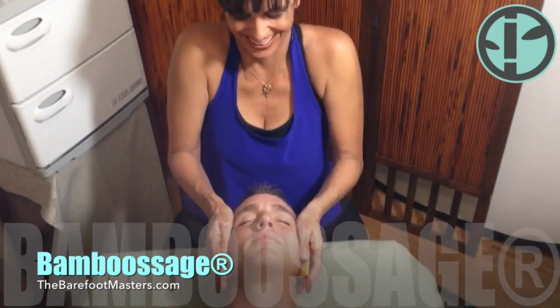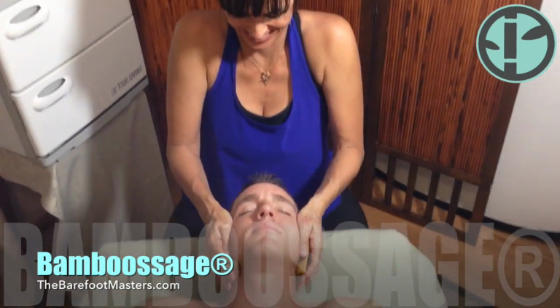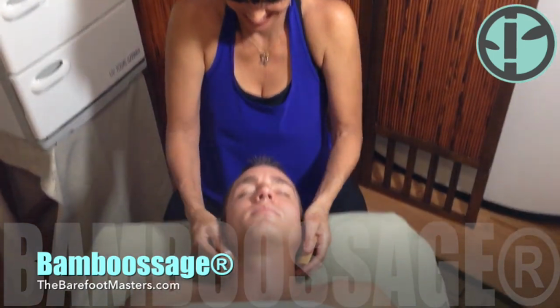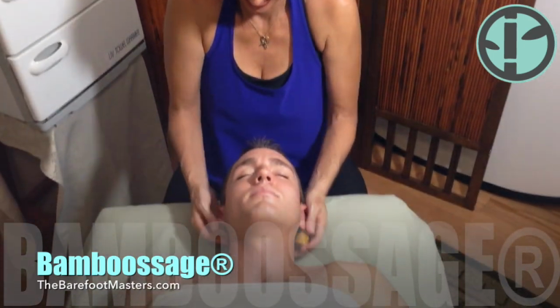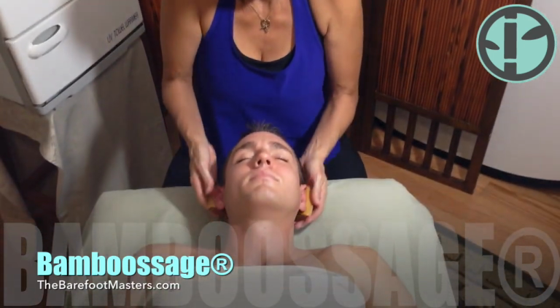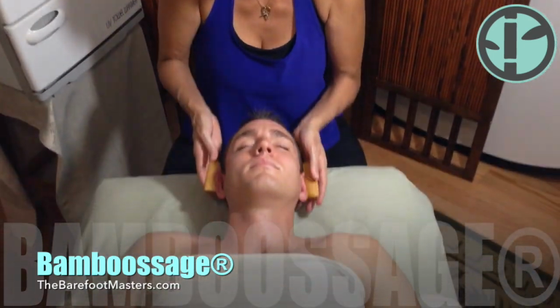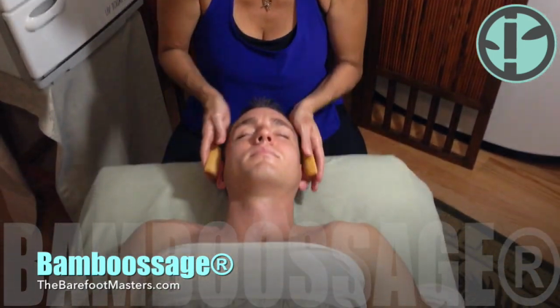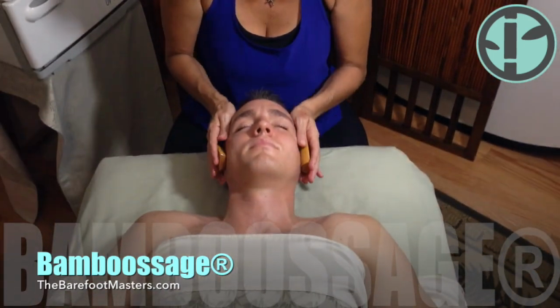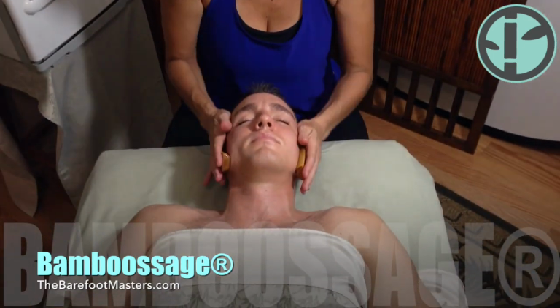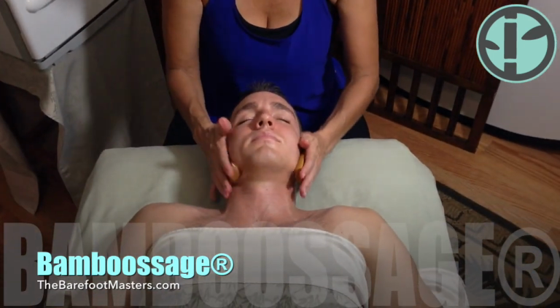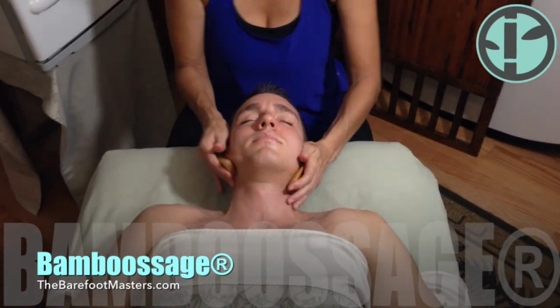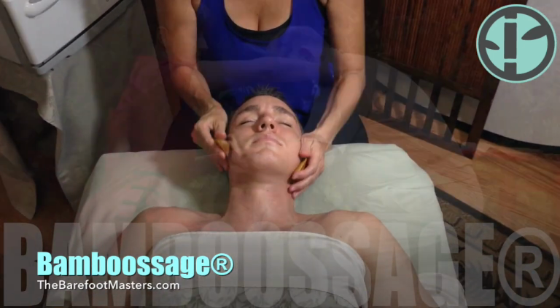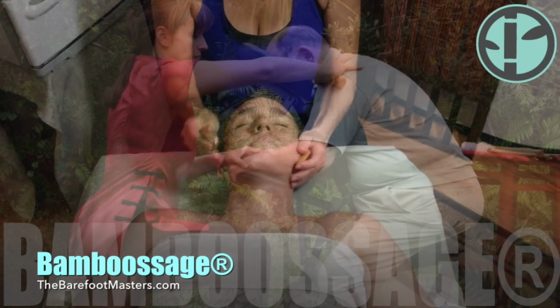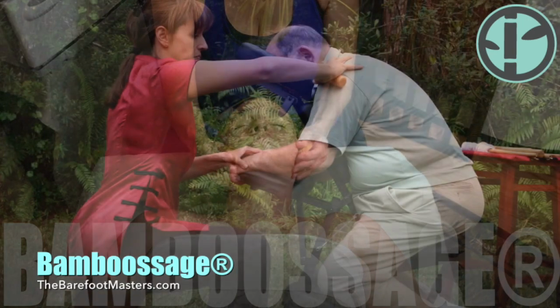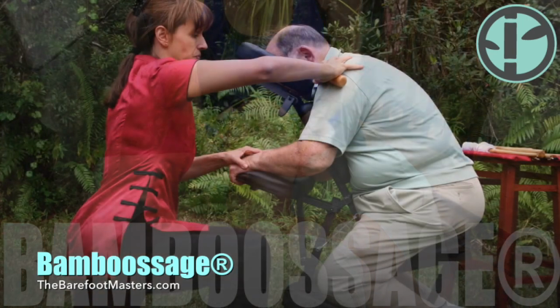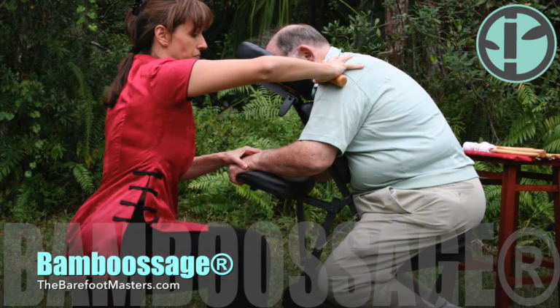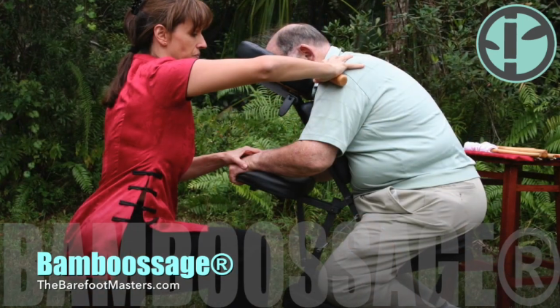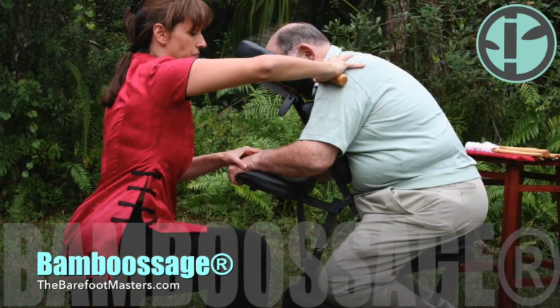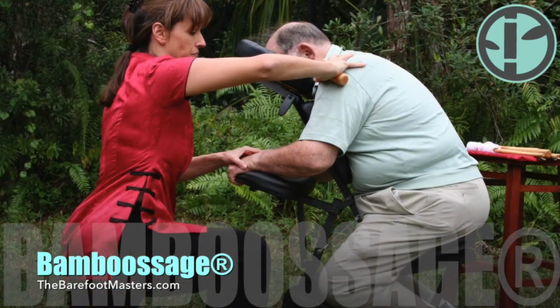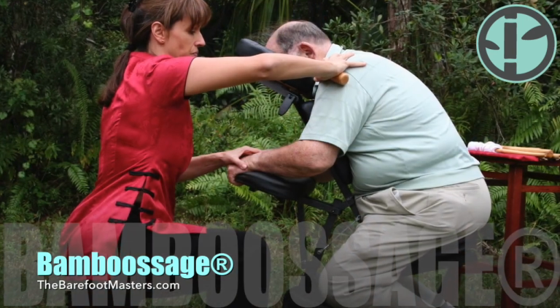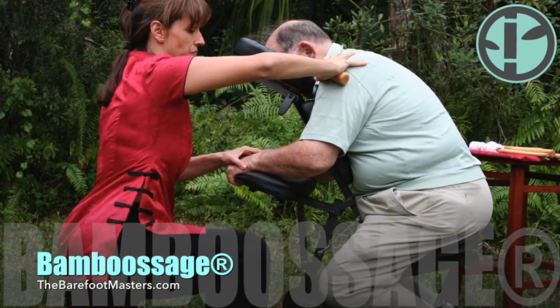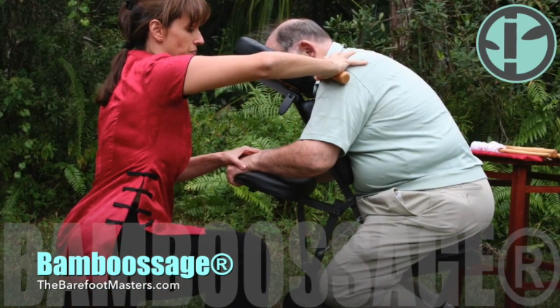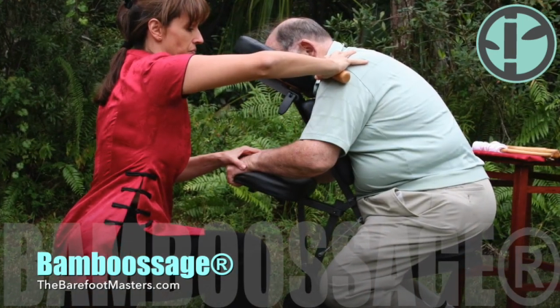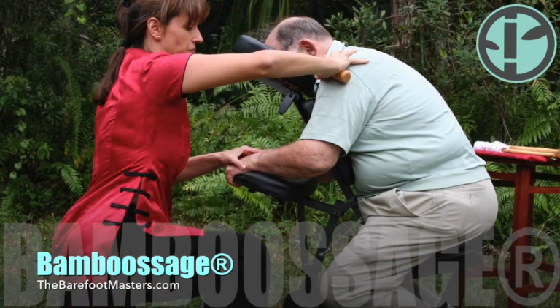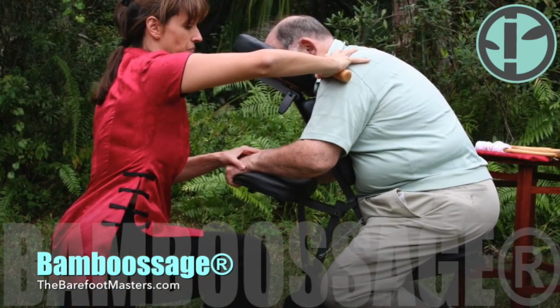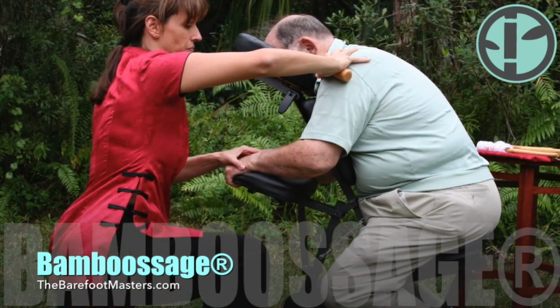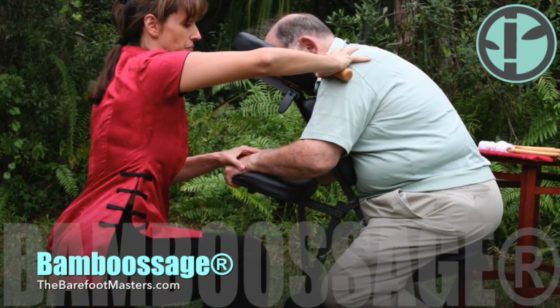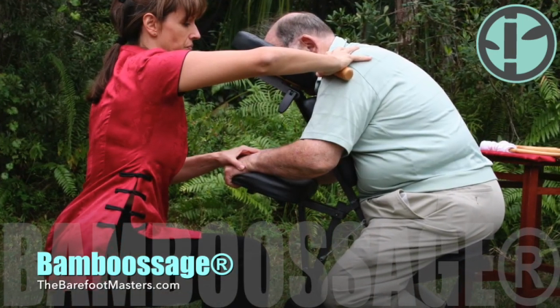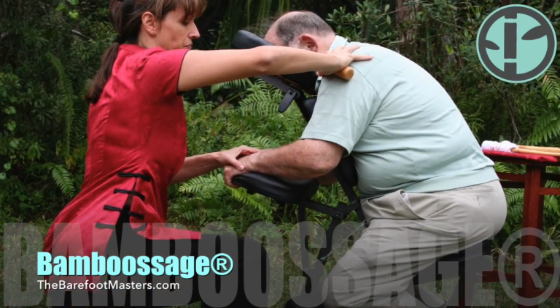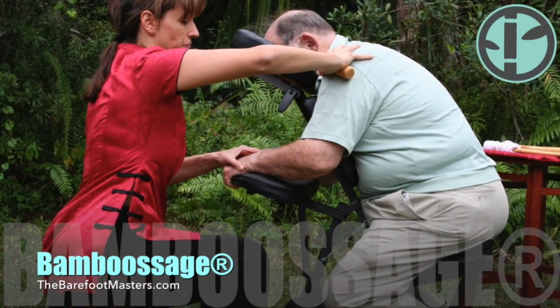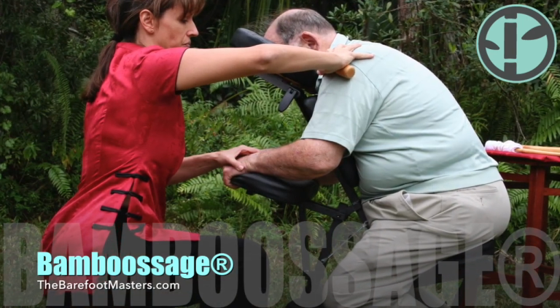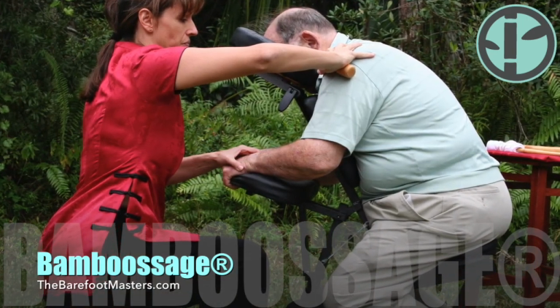Our facial set can even be heated in a hot towel cabbie — how cool is that? It even works great for chair massage.